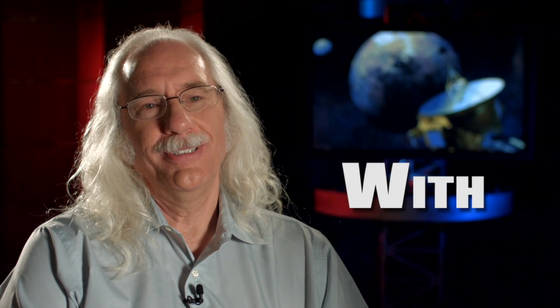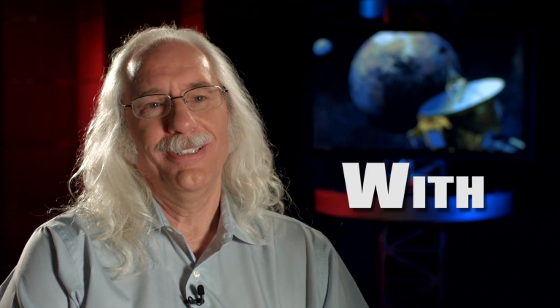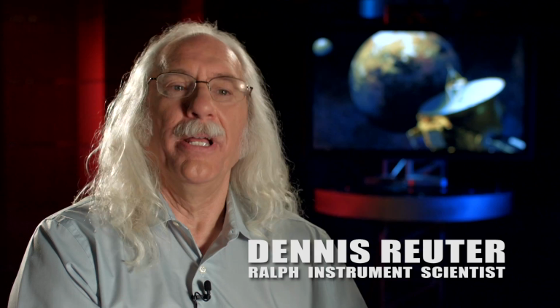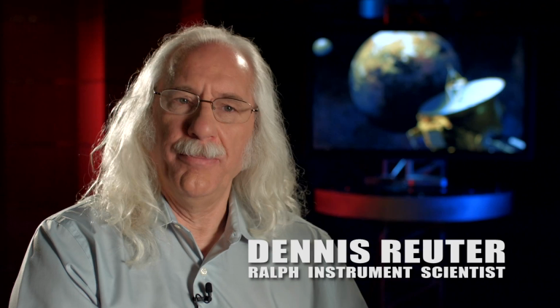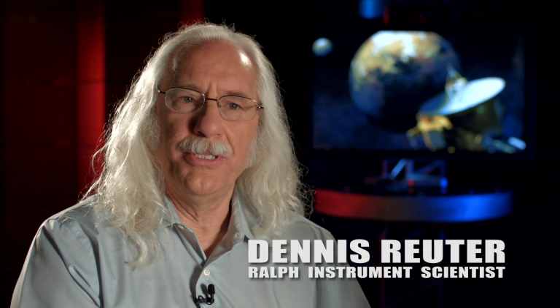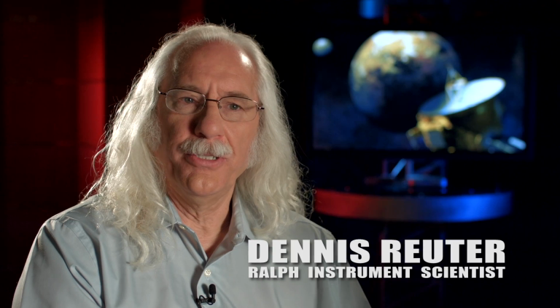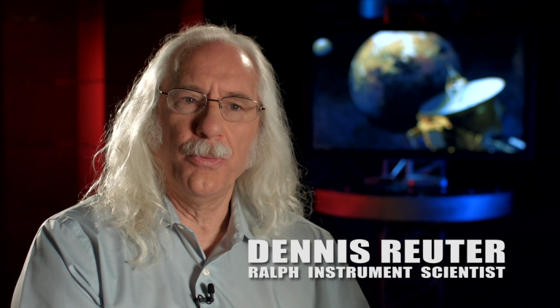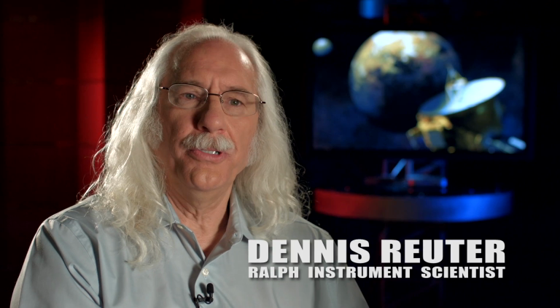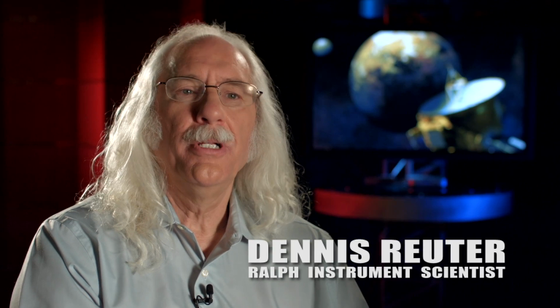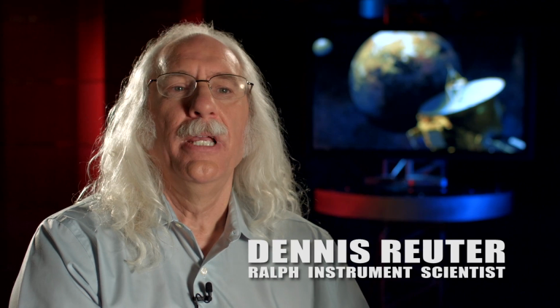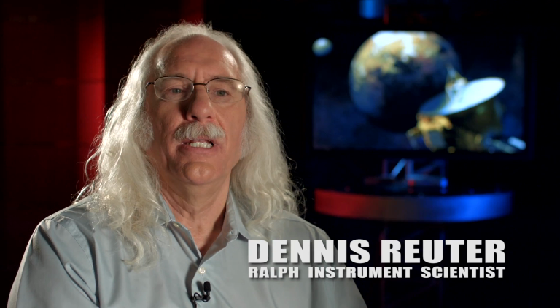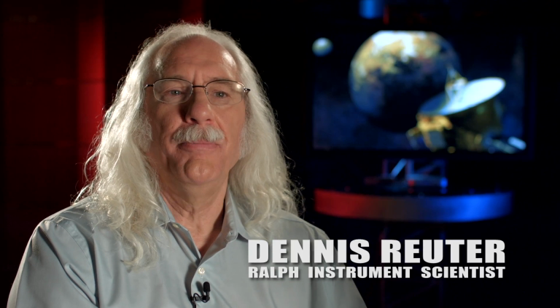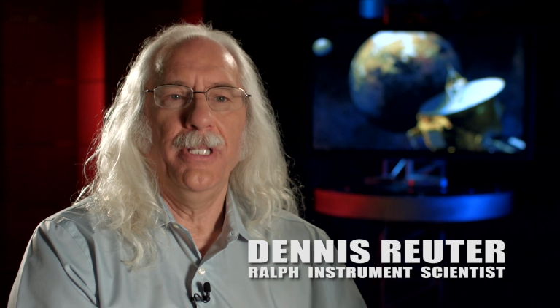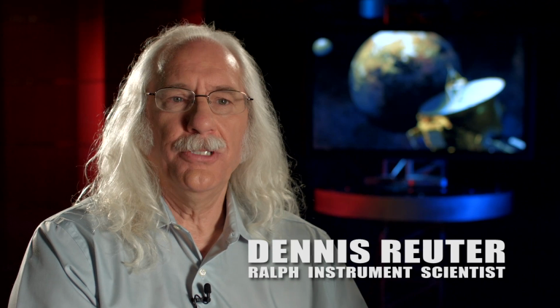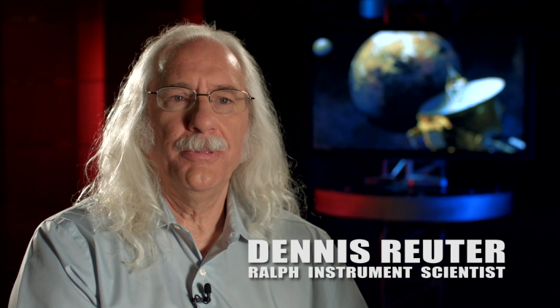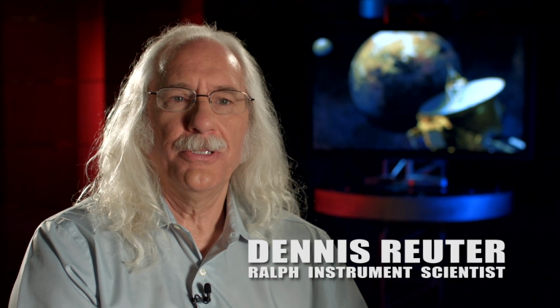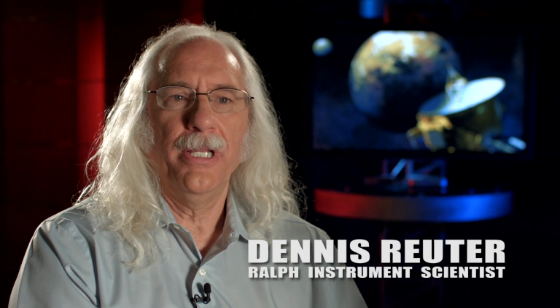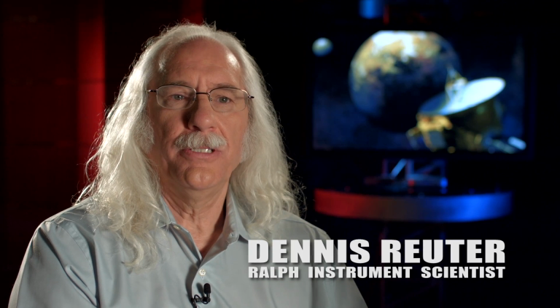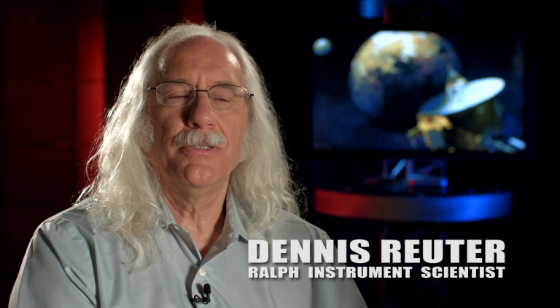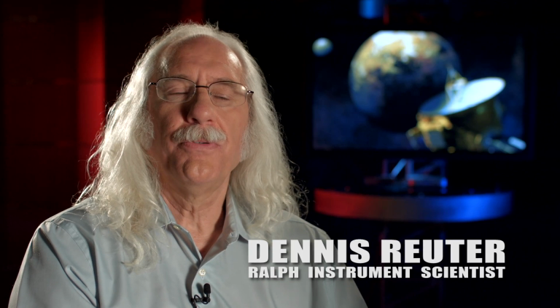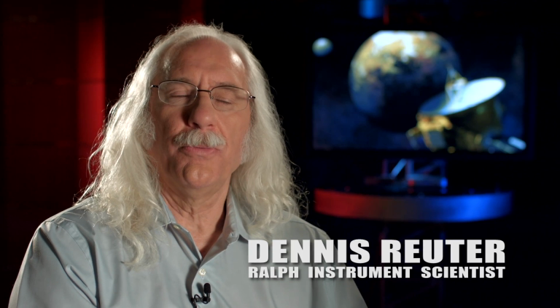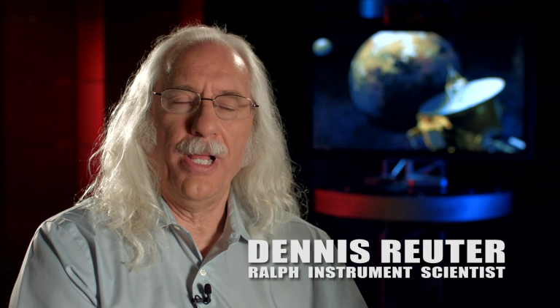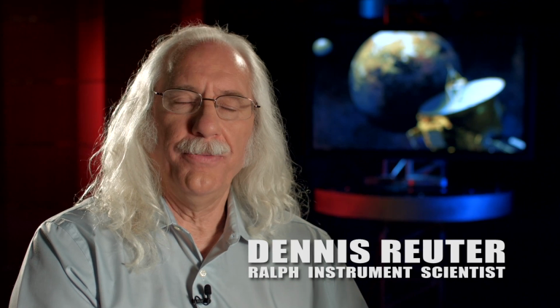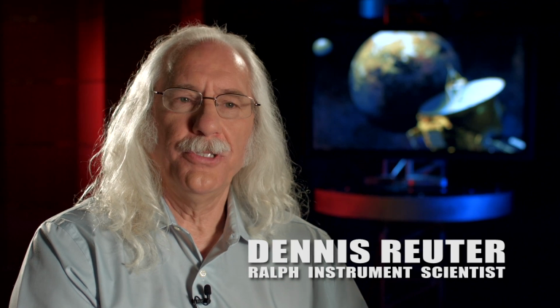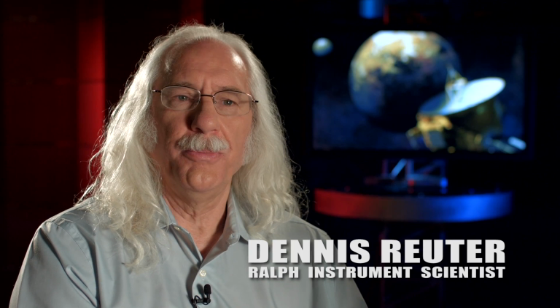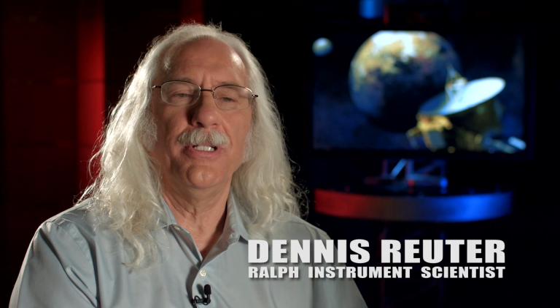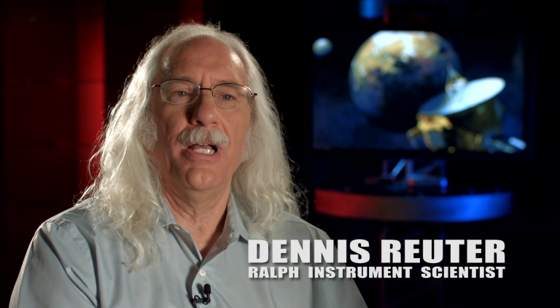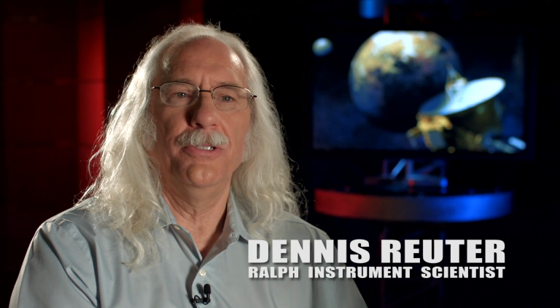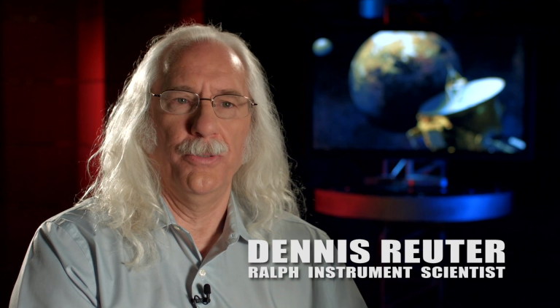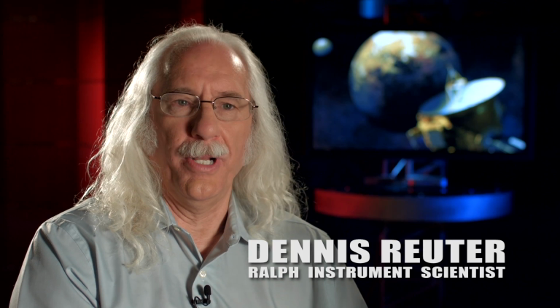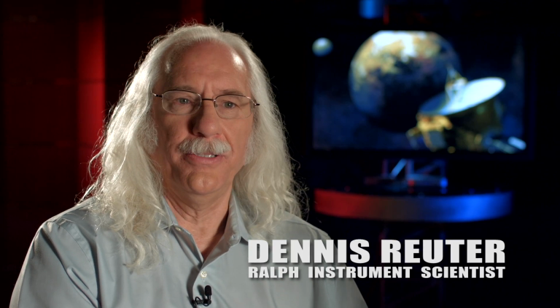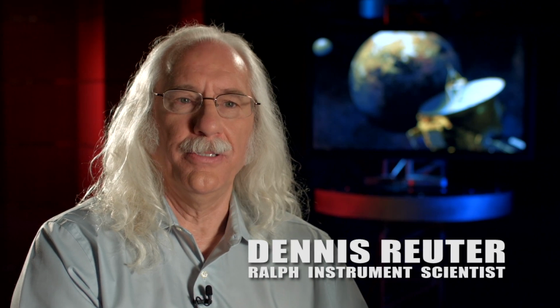My name is Dennis Reuter and I'm the instrument scientist for the RALF instrument on New Horizons.